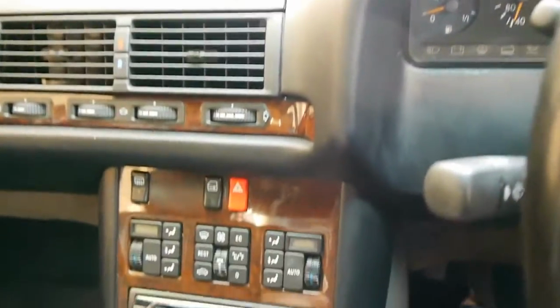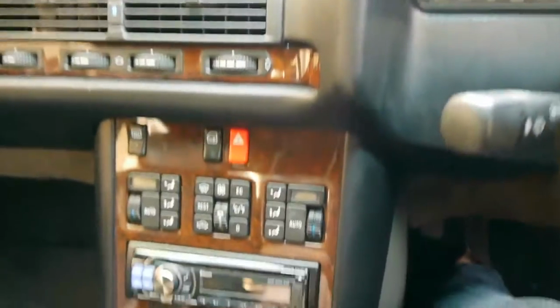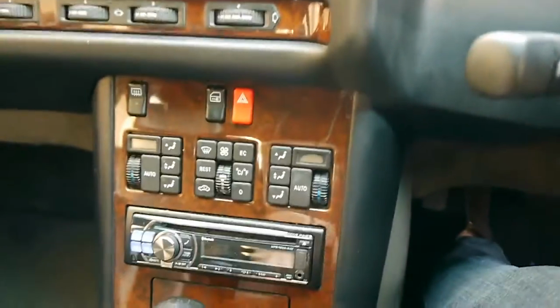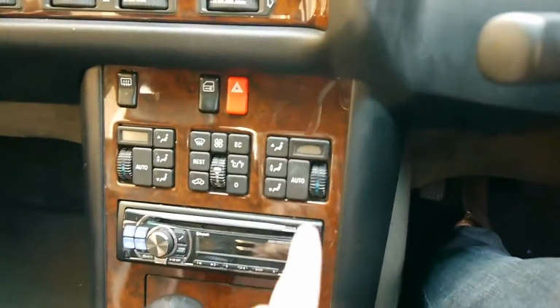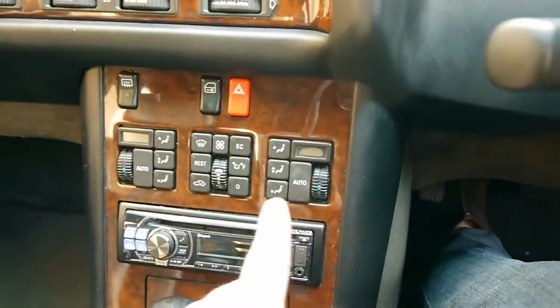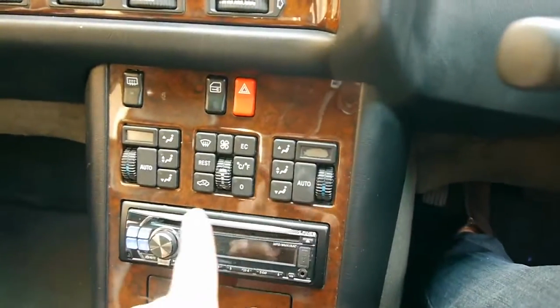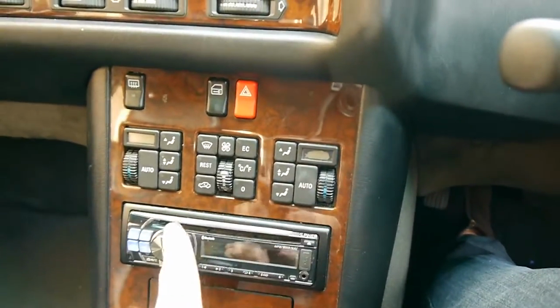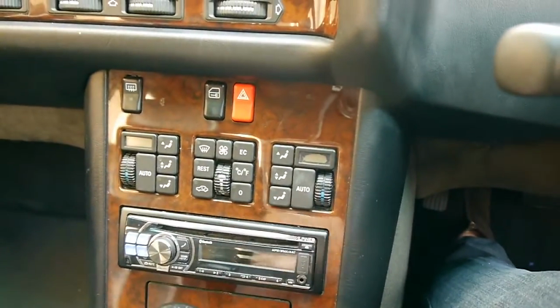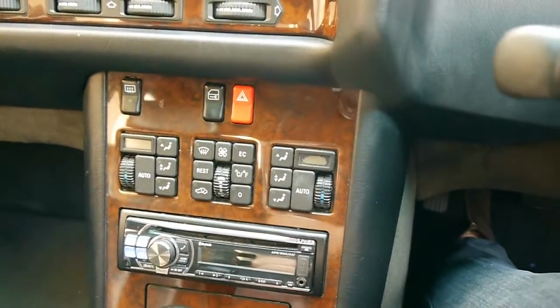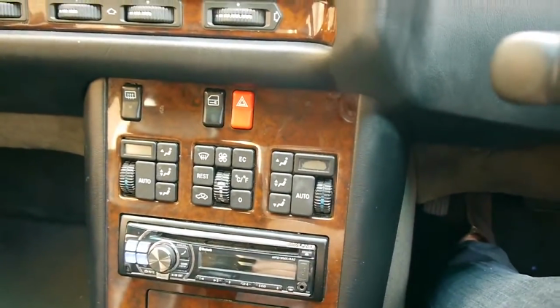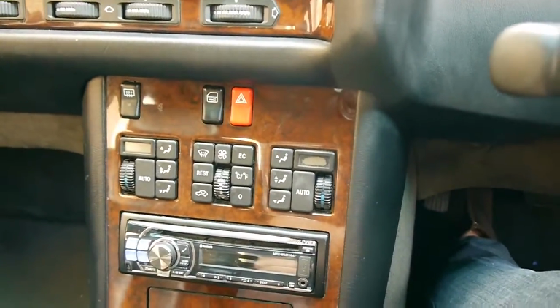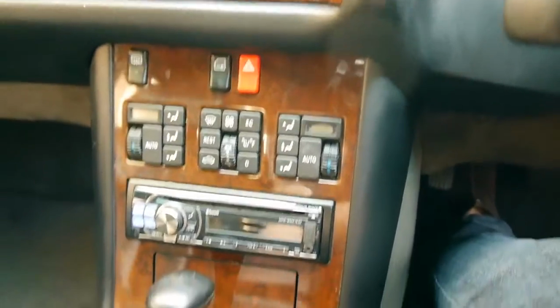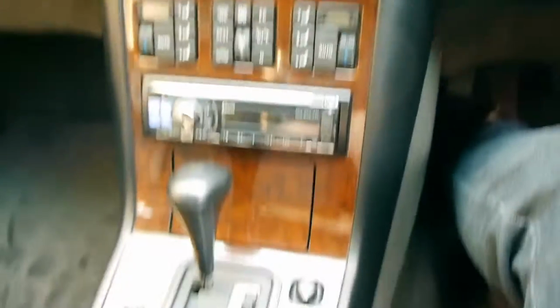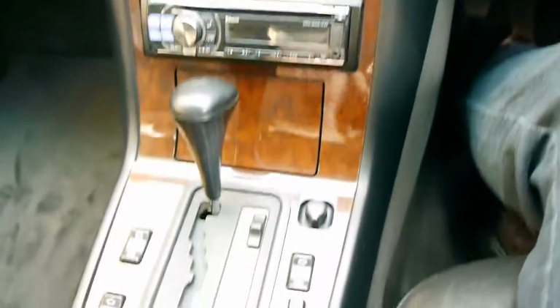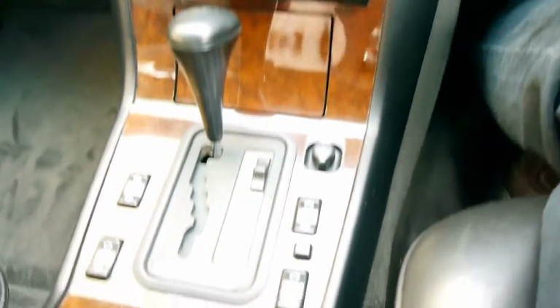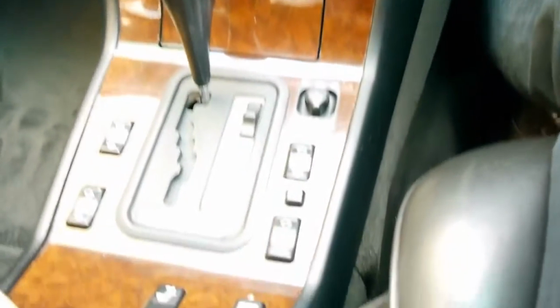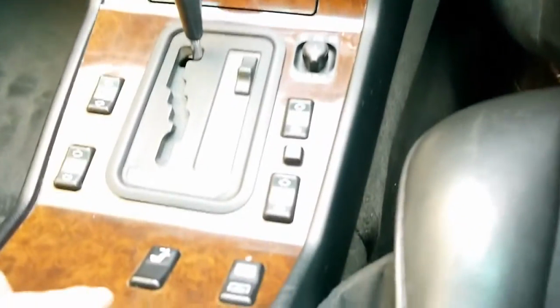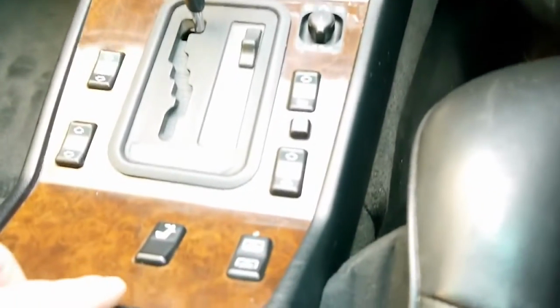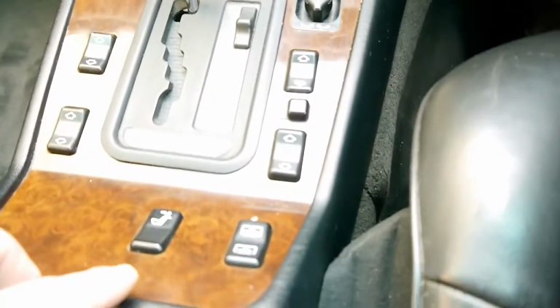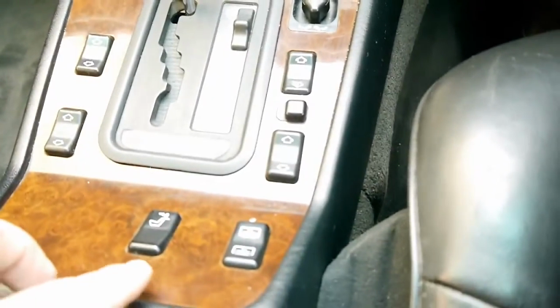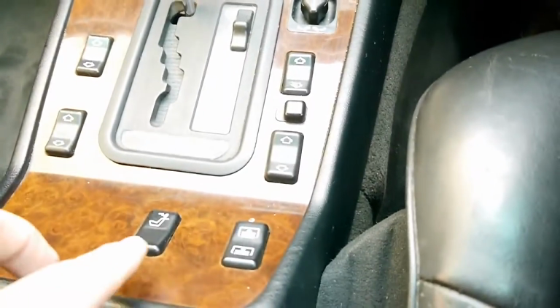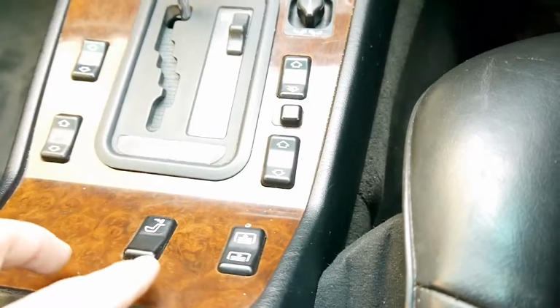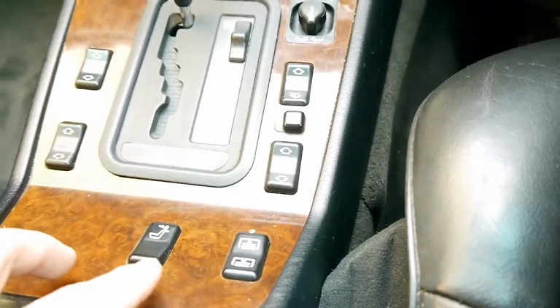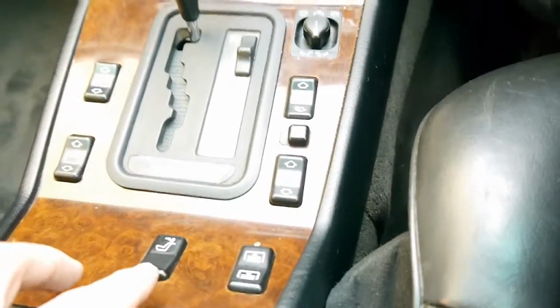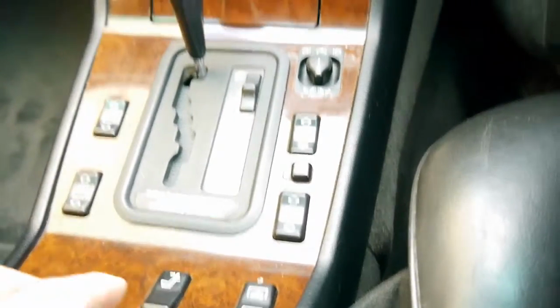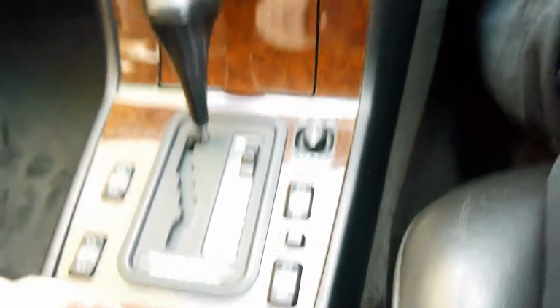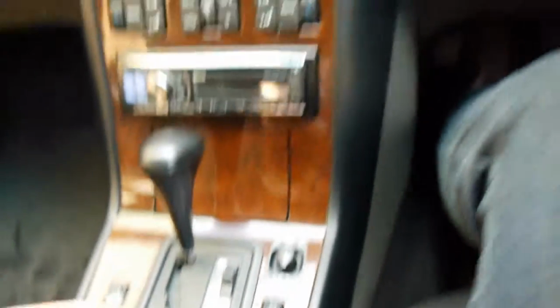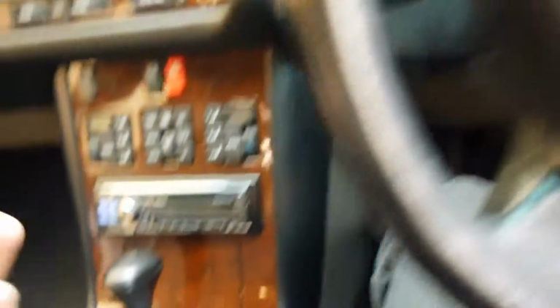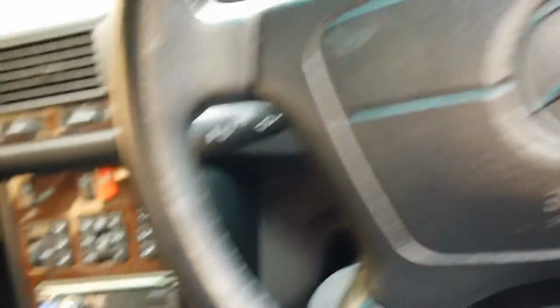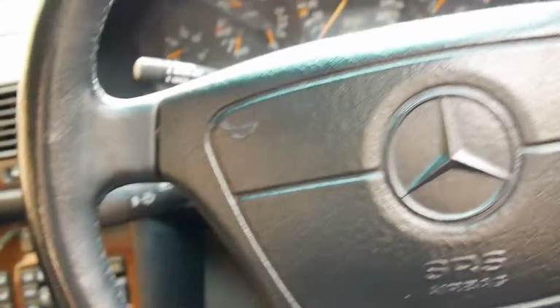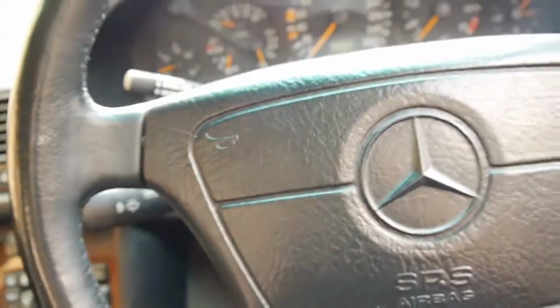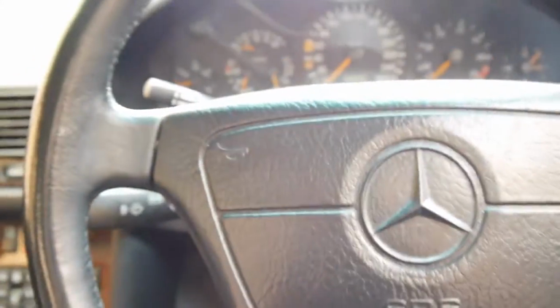You've got dual-zone climate control. You've got a rear blind. You've got power everything.